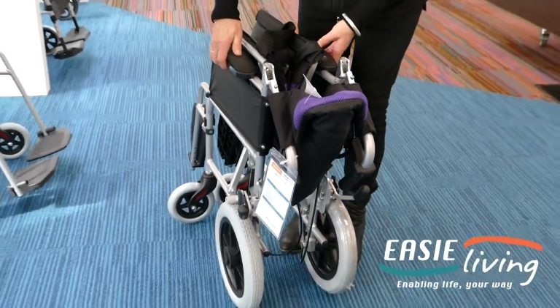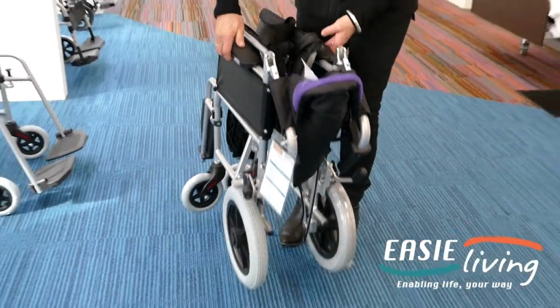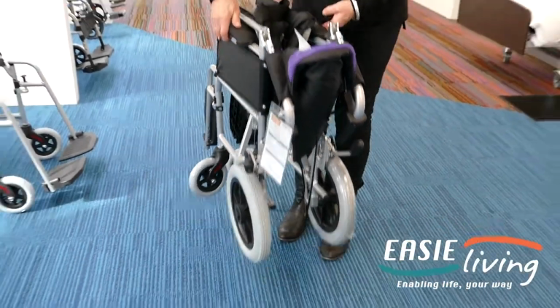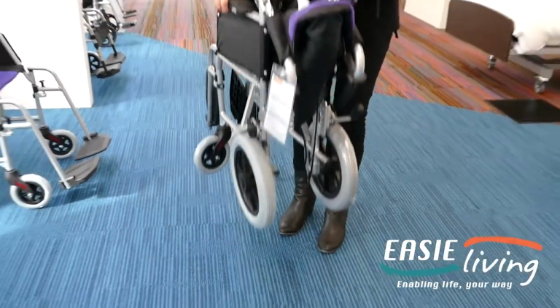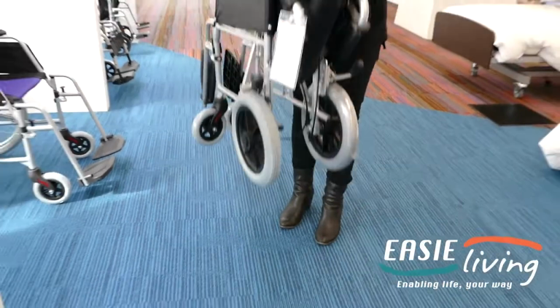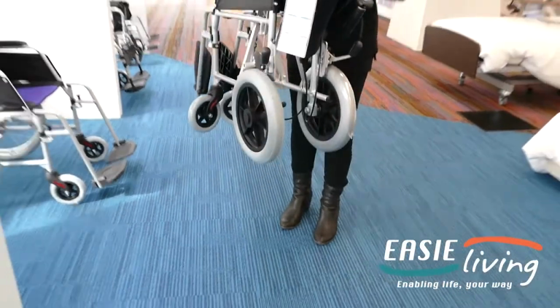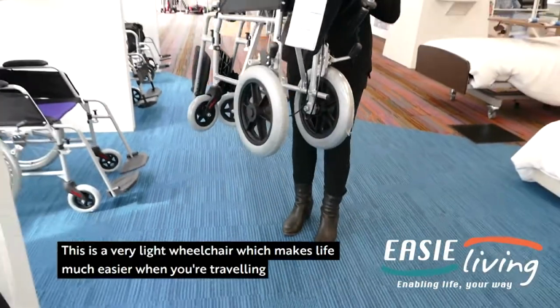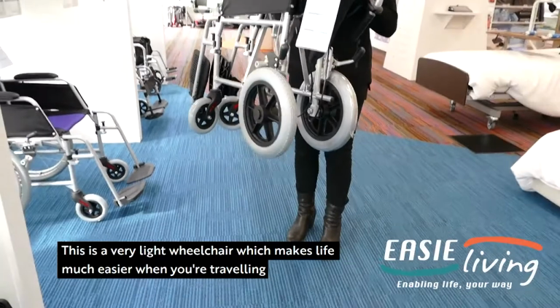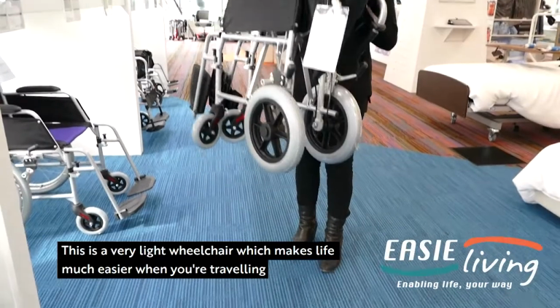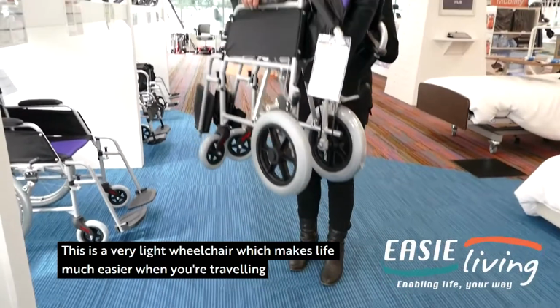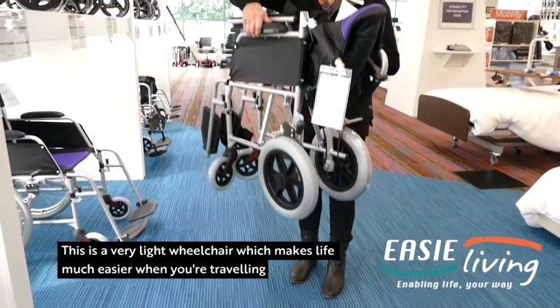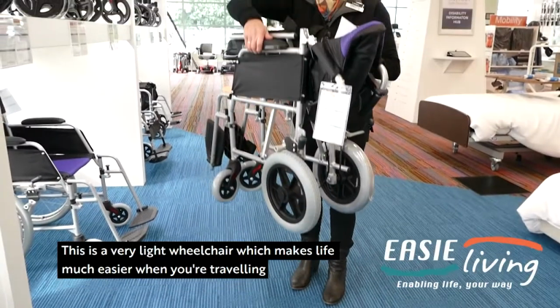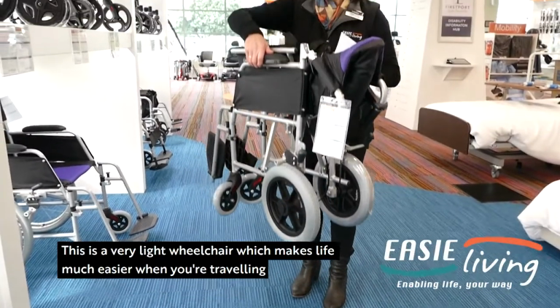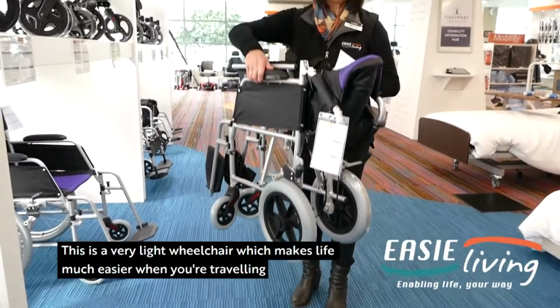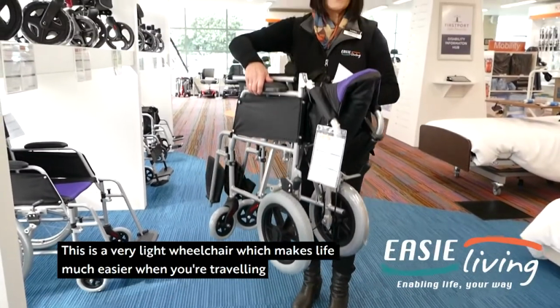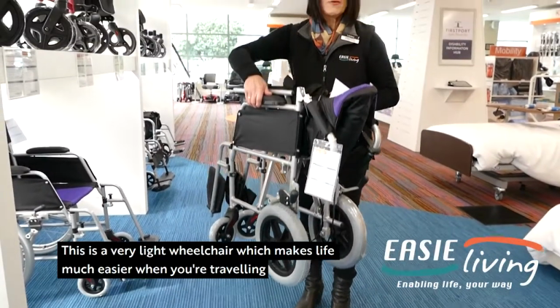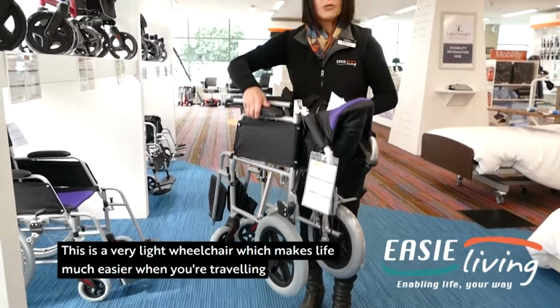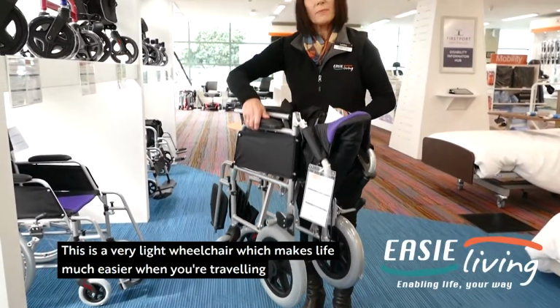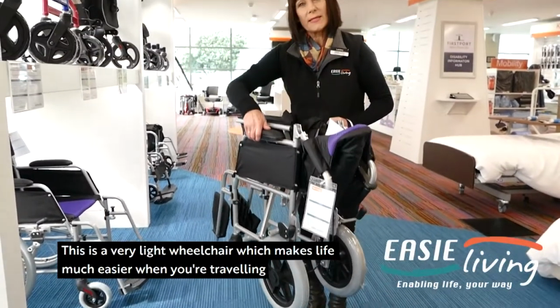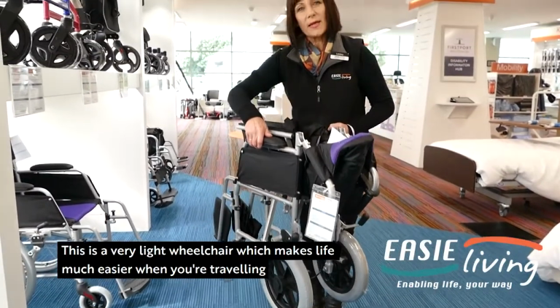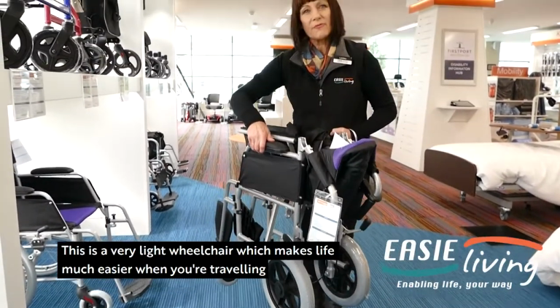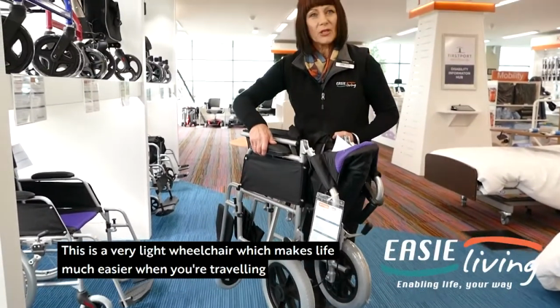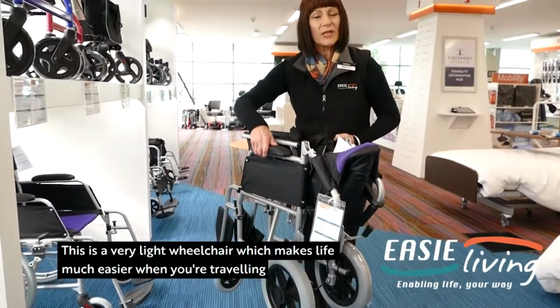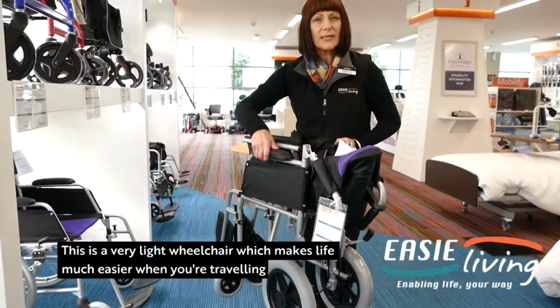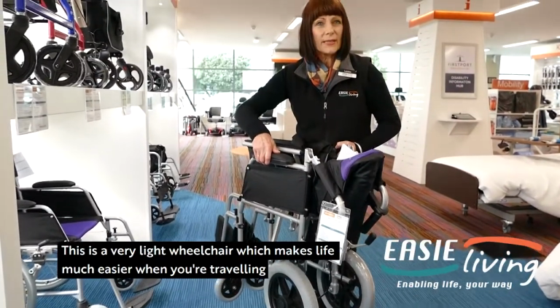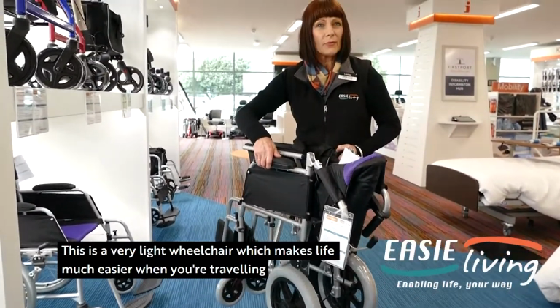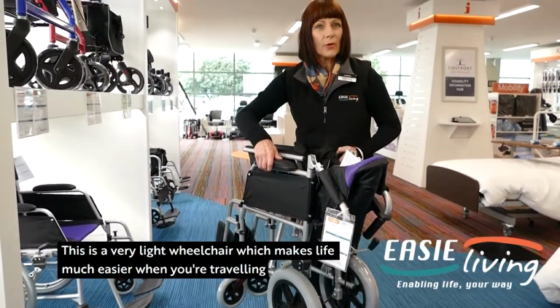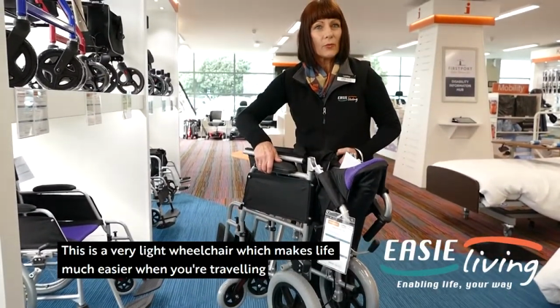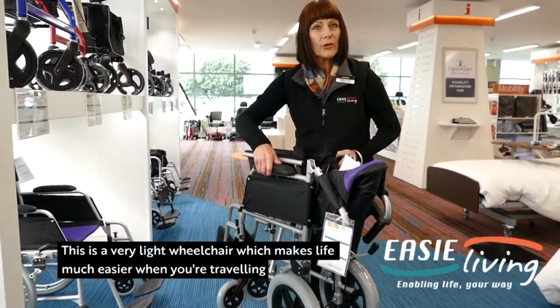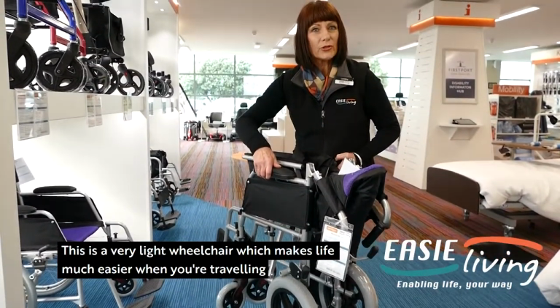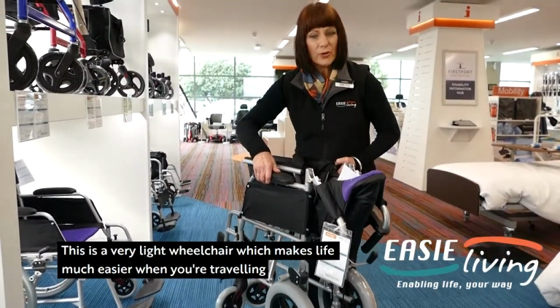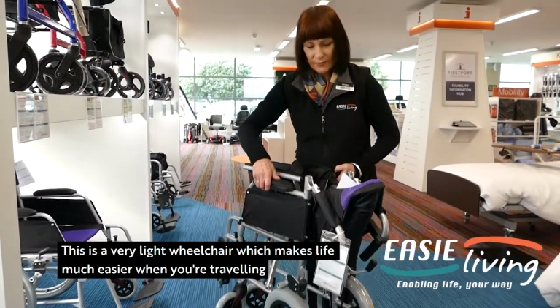This is a very light wheelchair which makes life much easier when you're travelling.